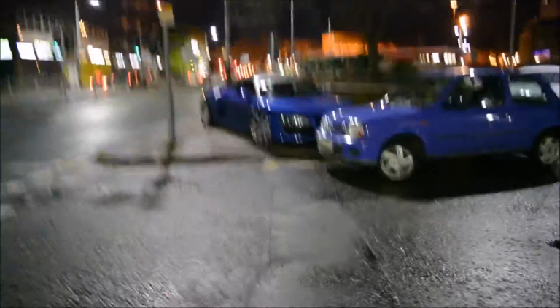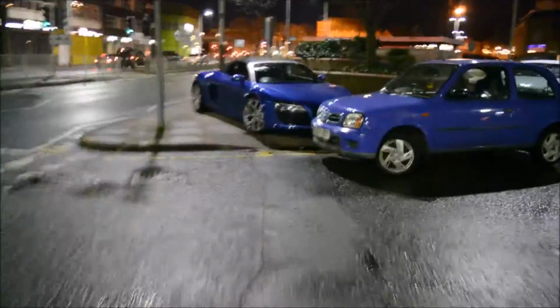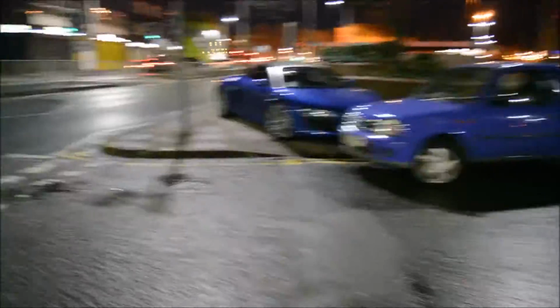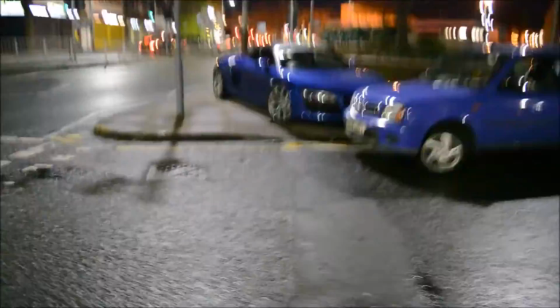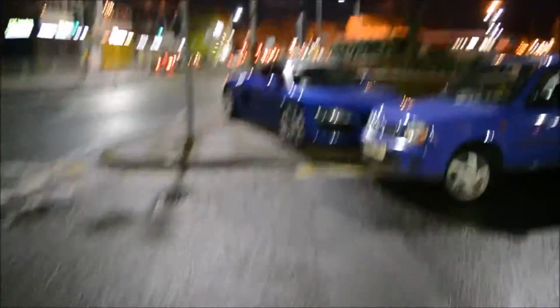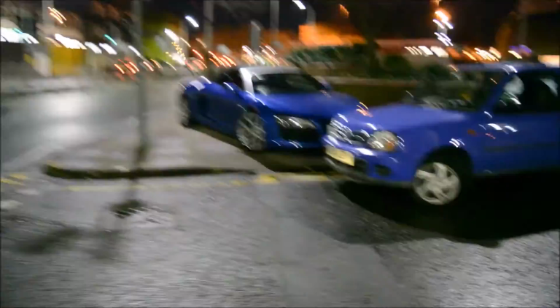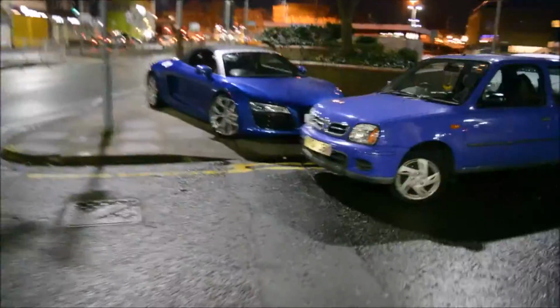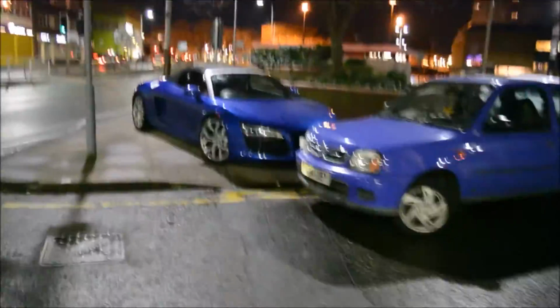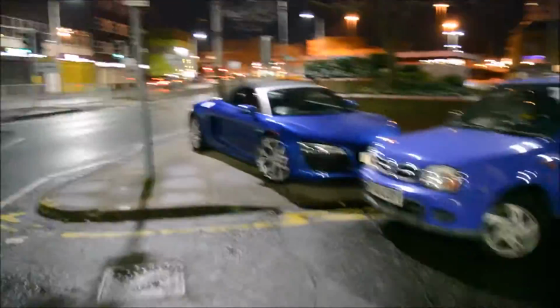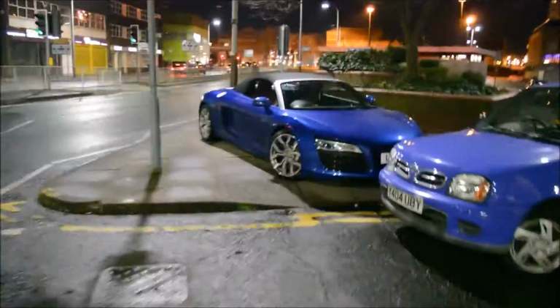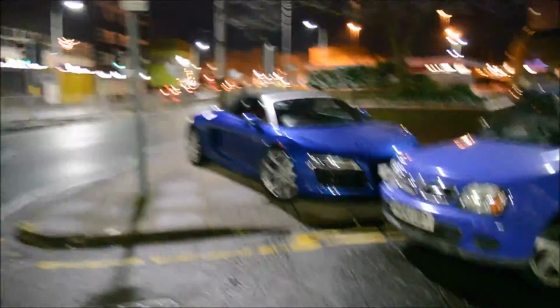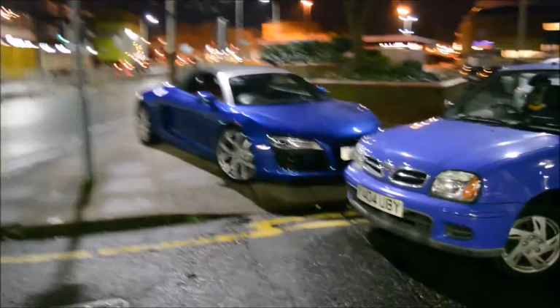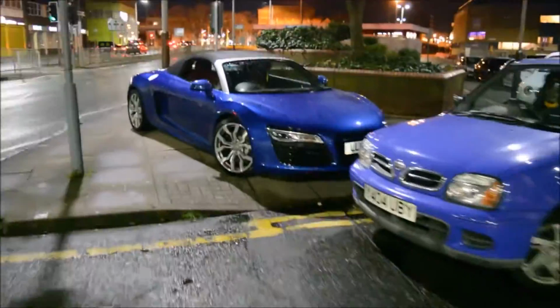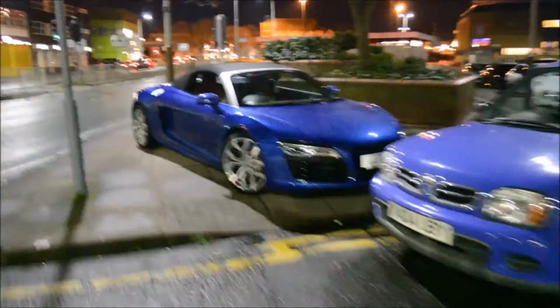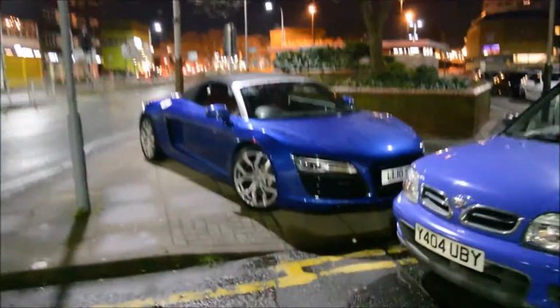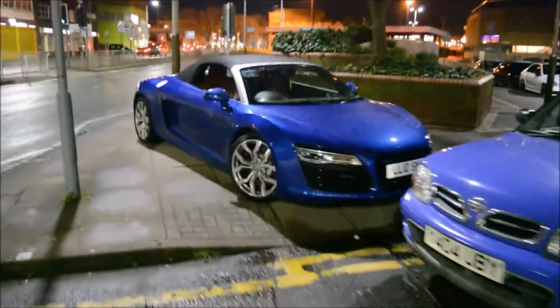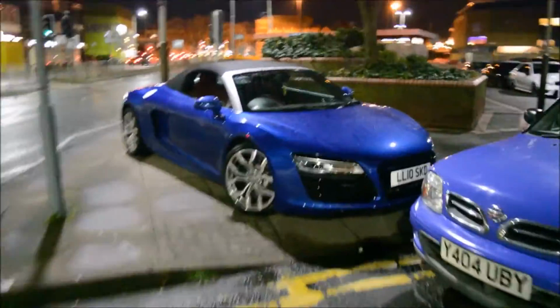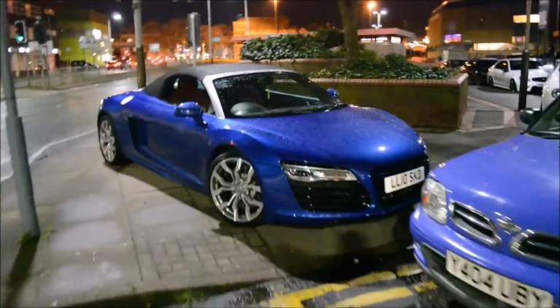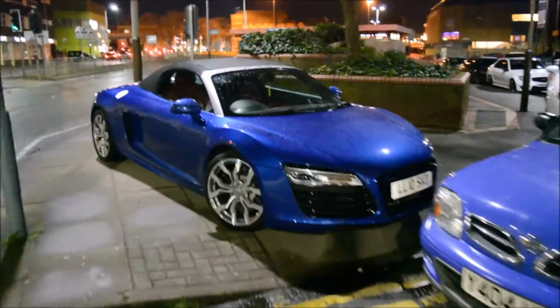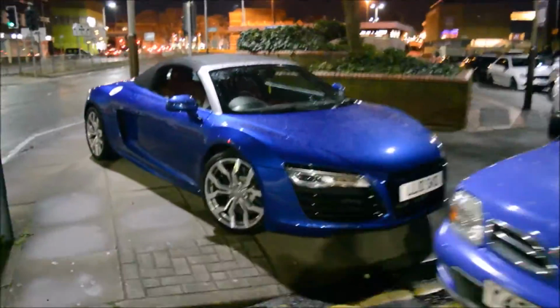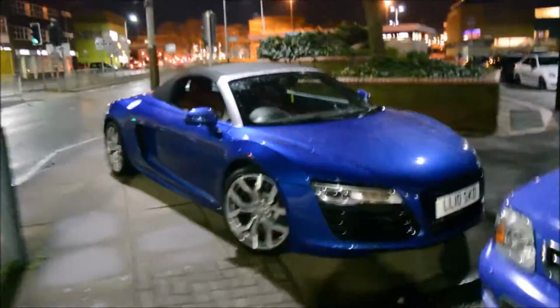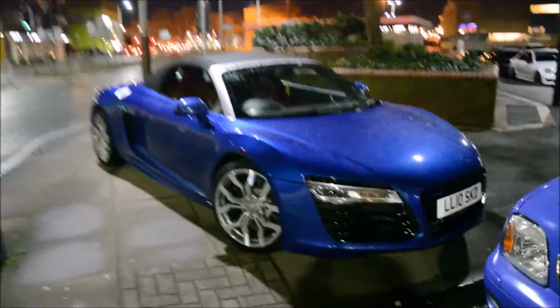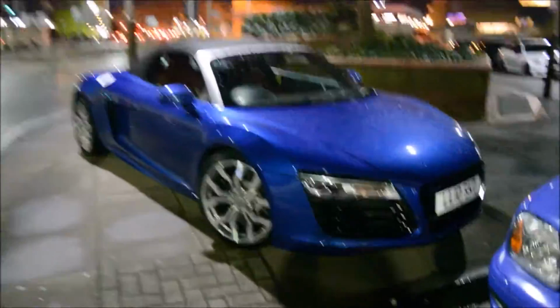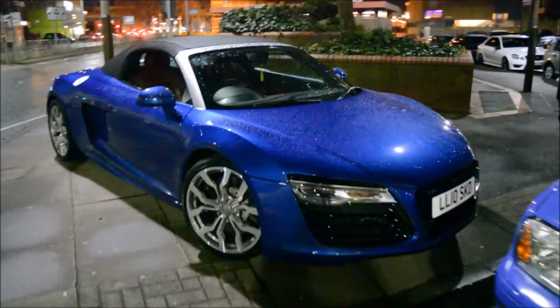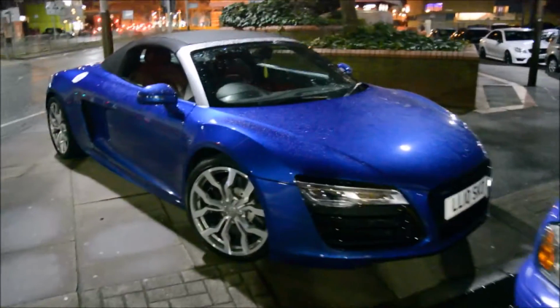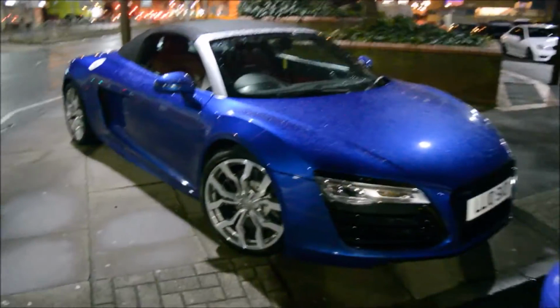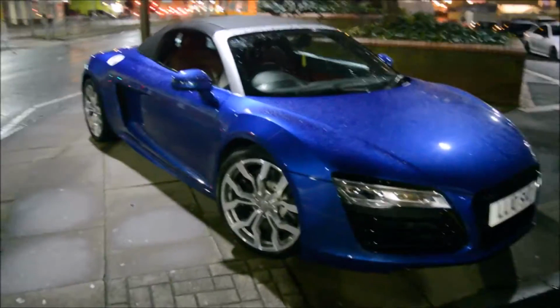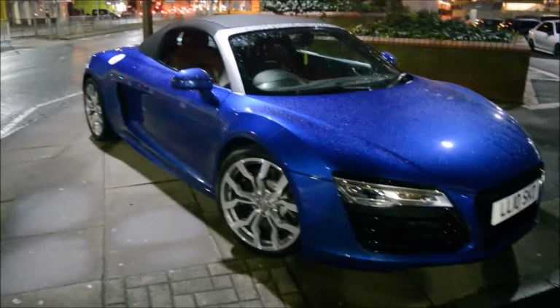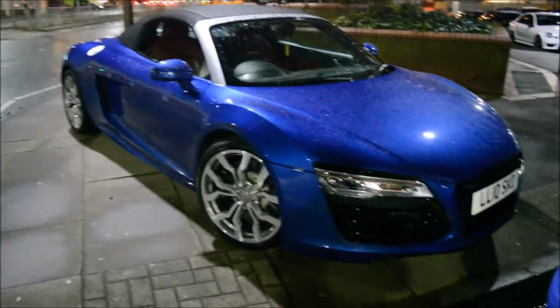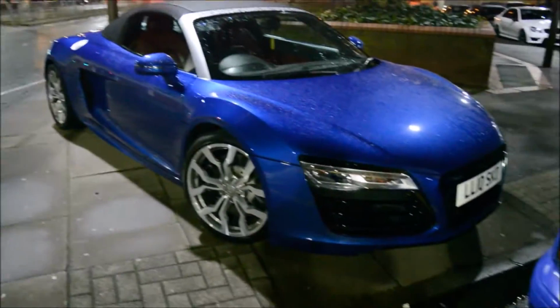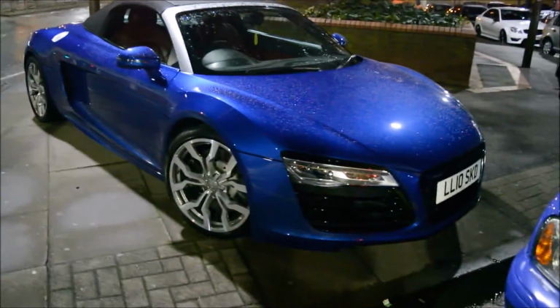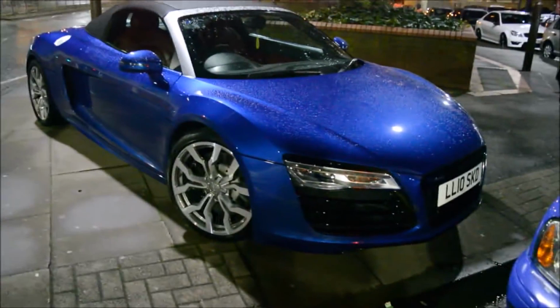I've only got a limited time — I've got to go pick my brother up as well. Here's the R8 — that looks beautiful.